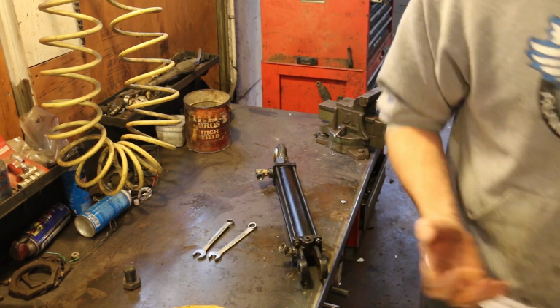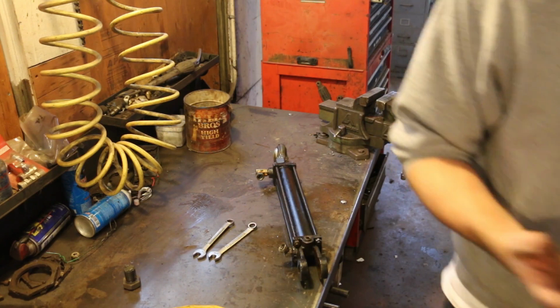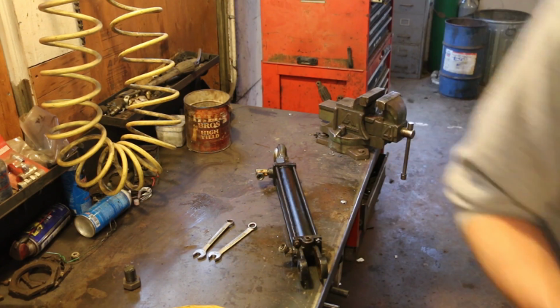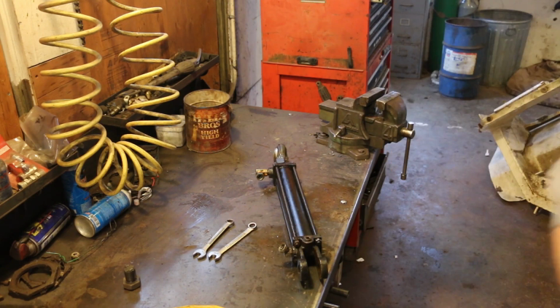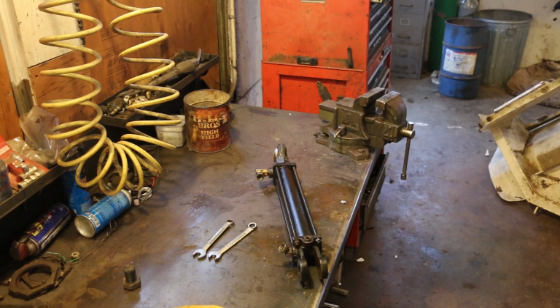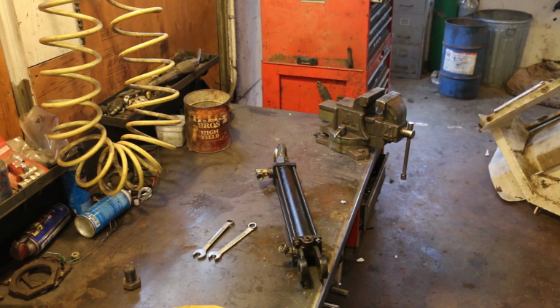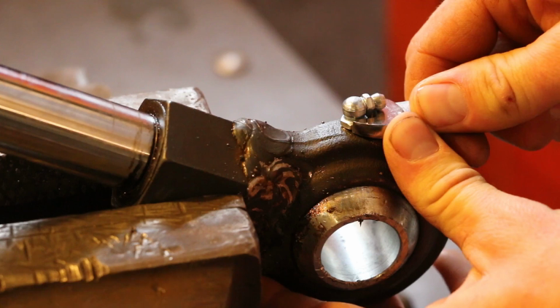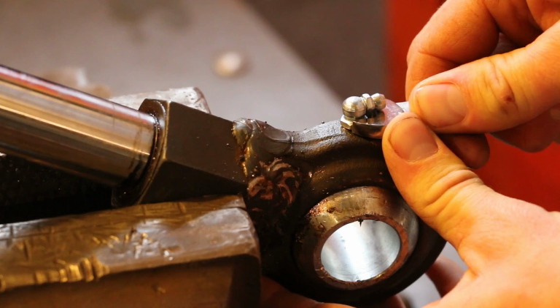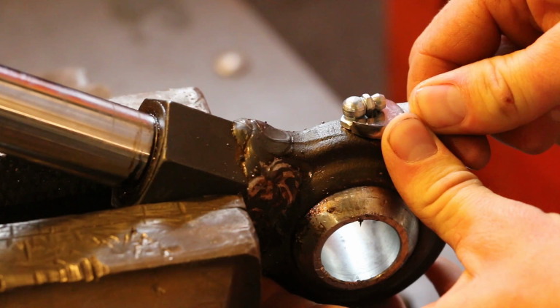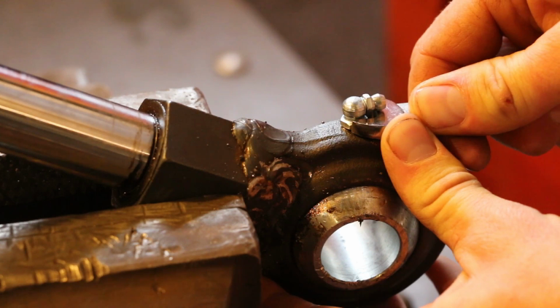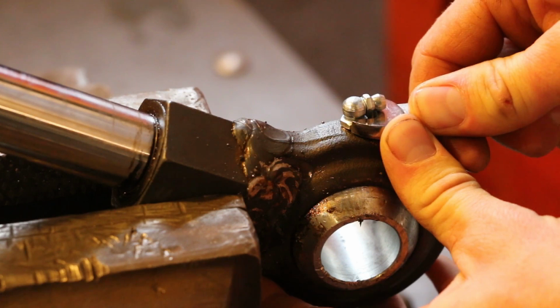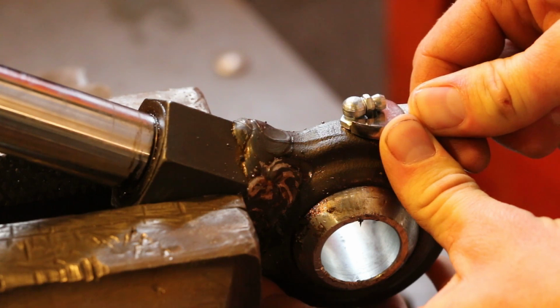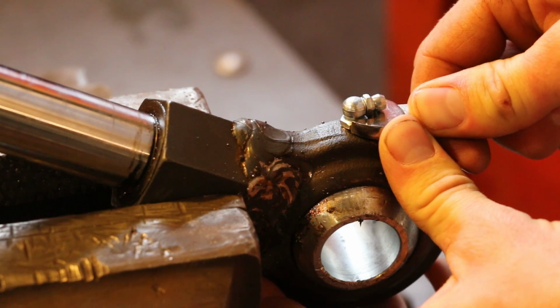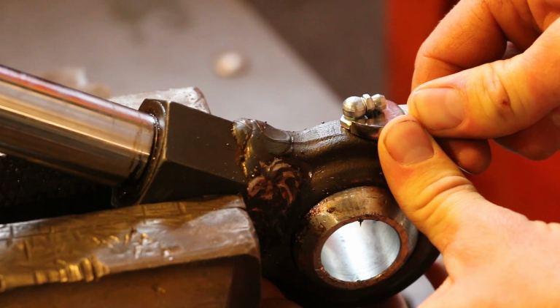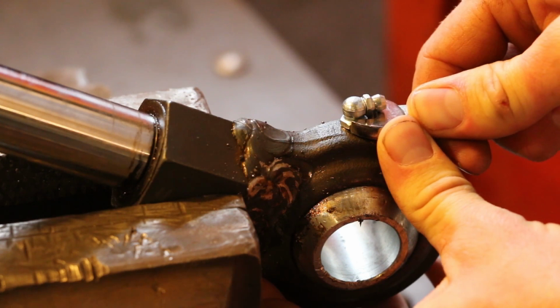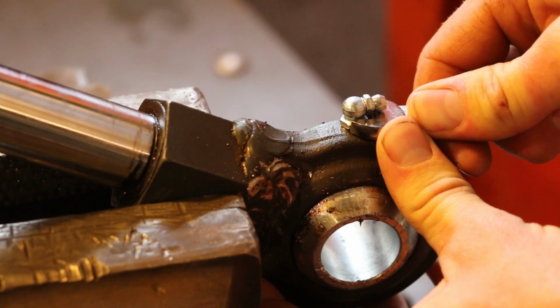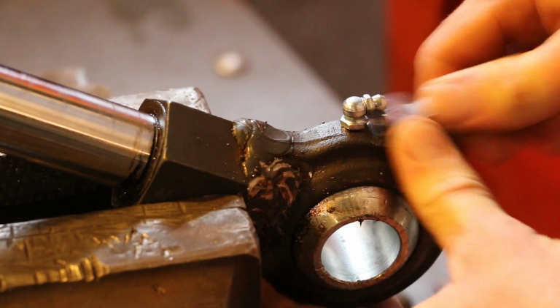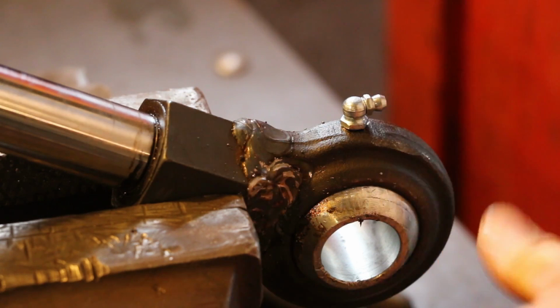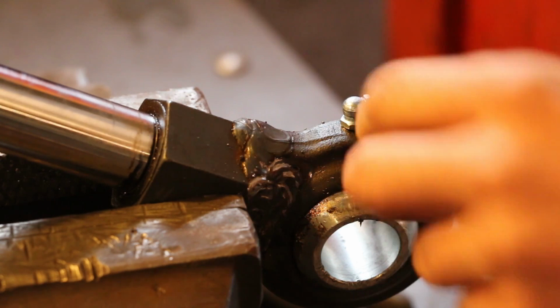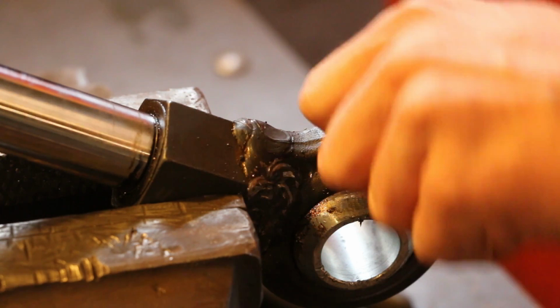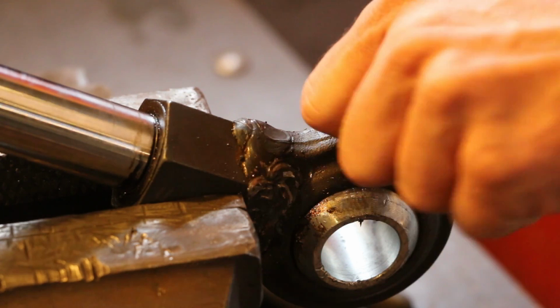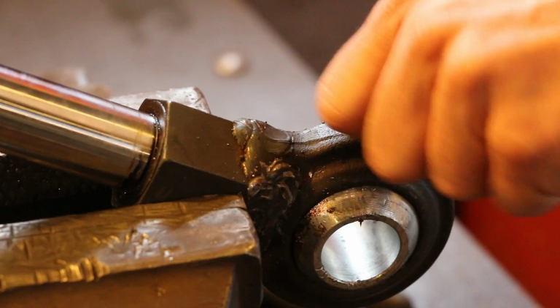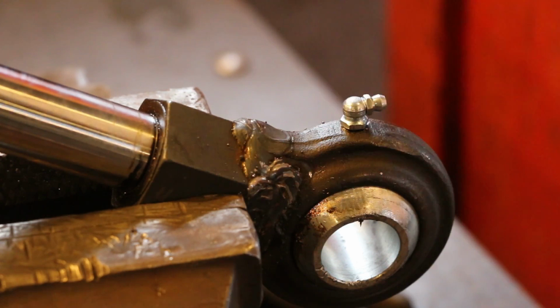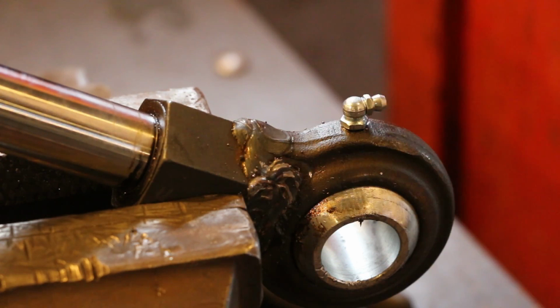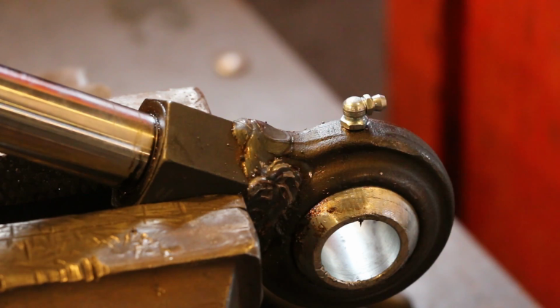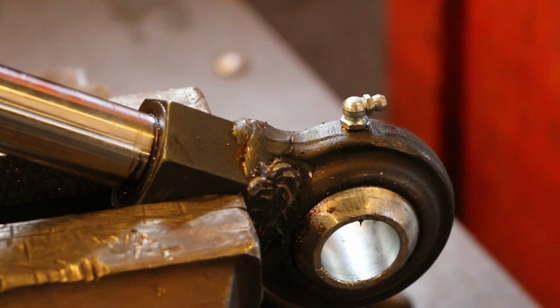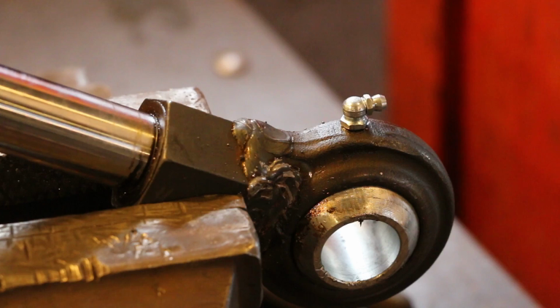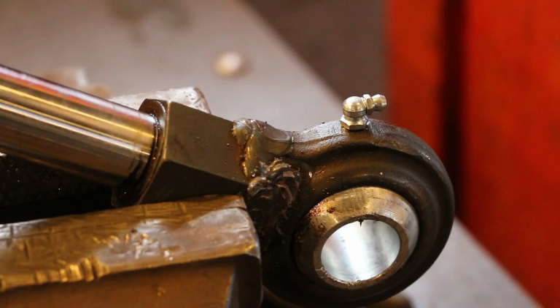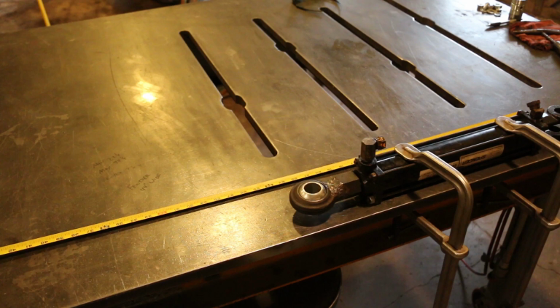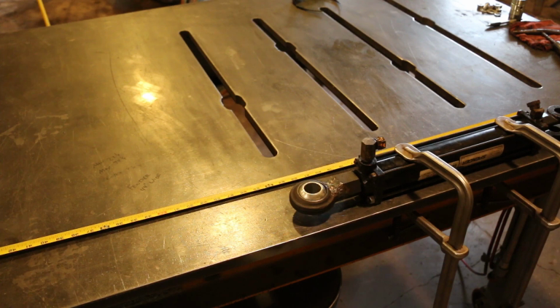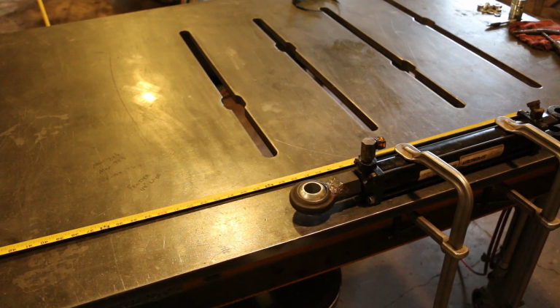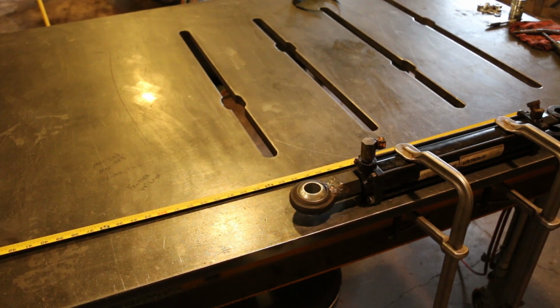I also decided to drill and tap a grease fitting, hoping to prolong the life of it a little bit.